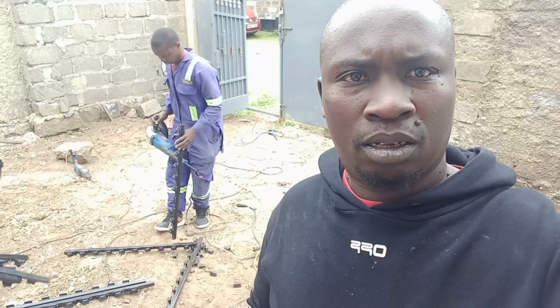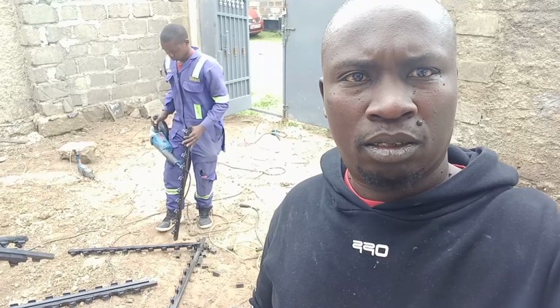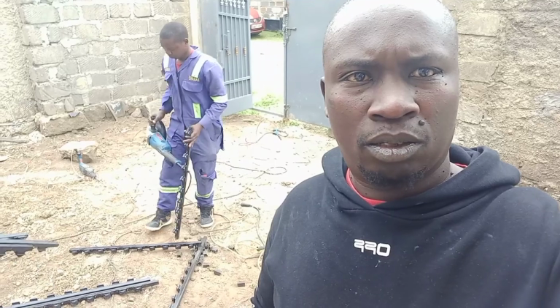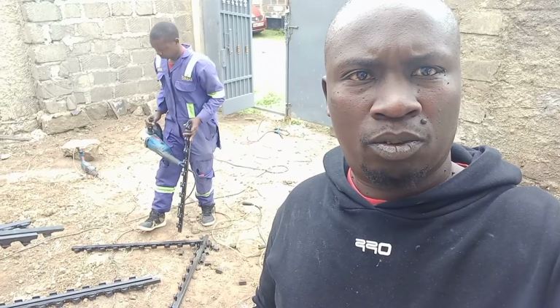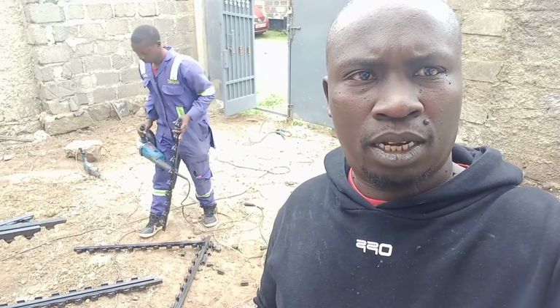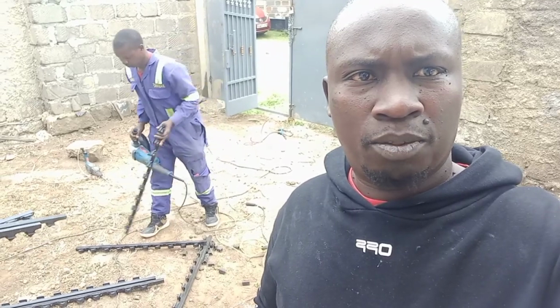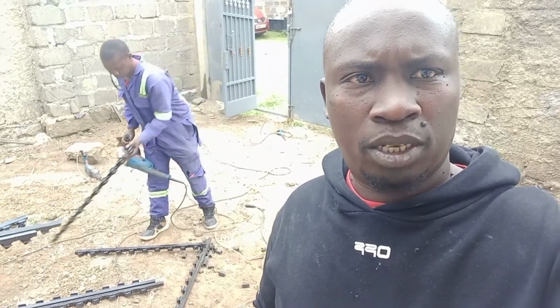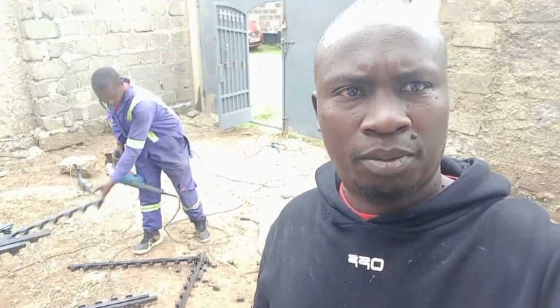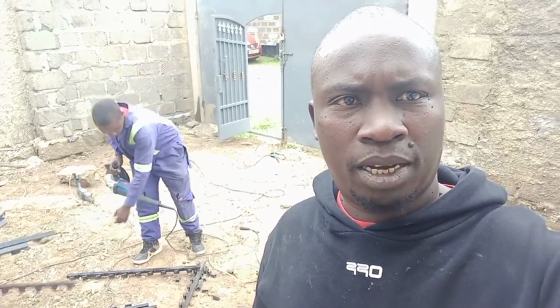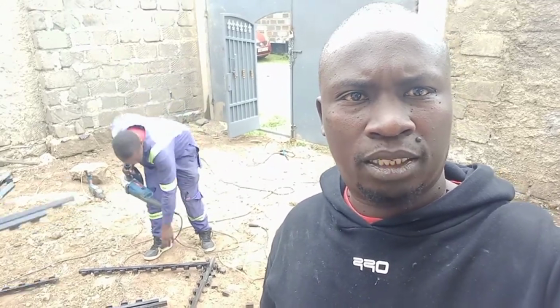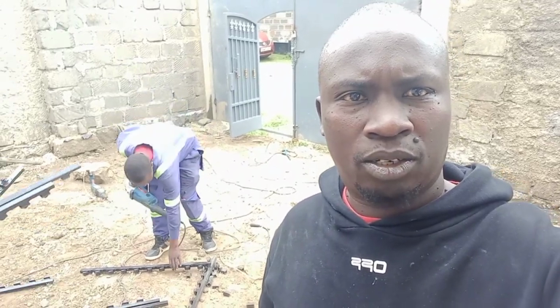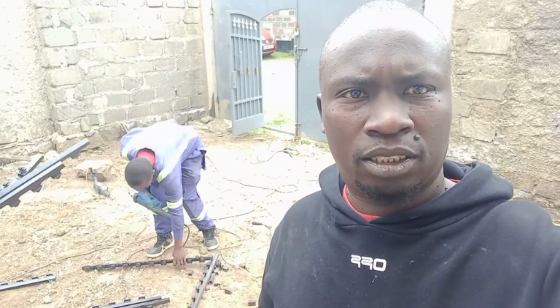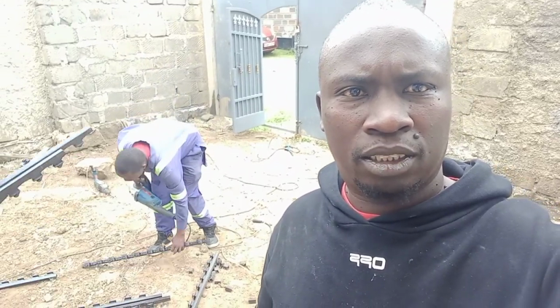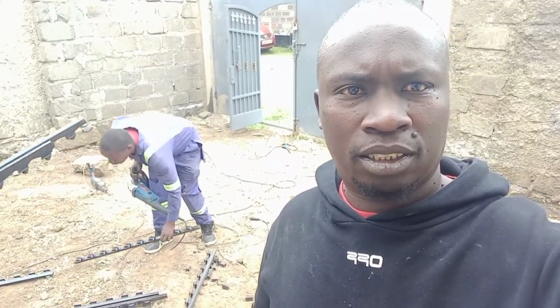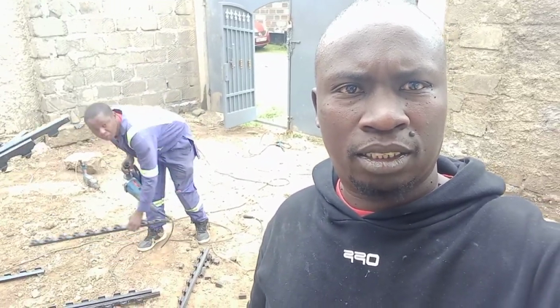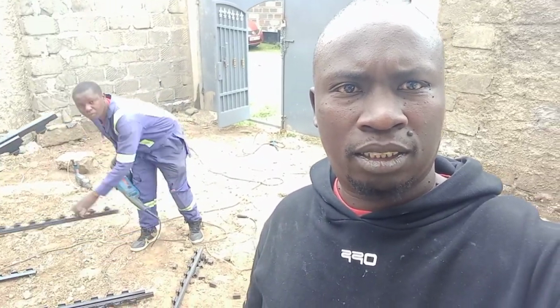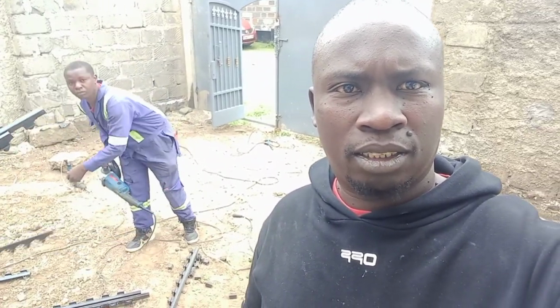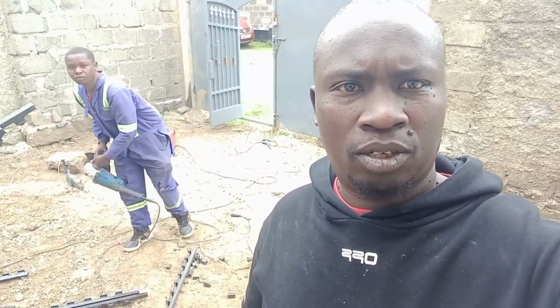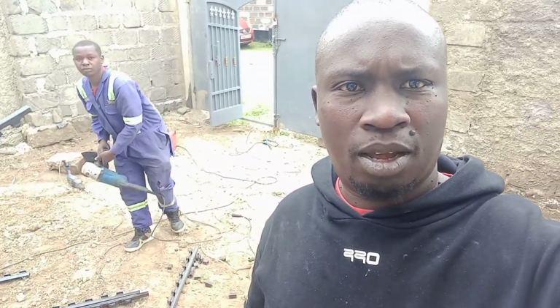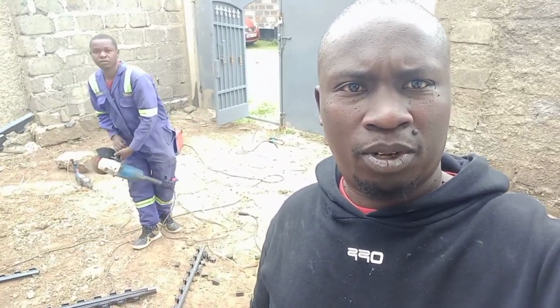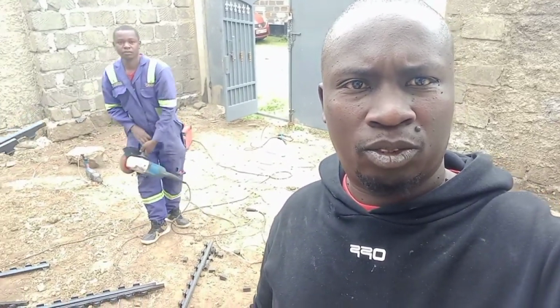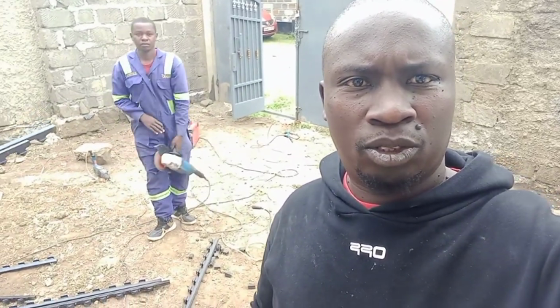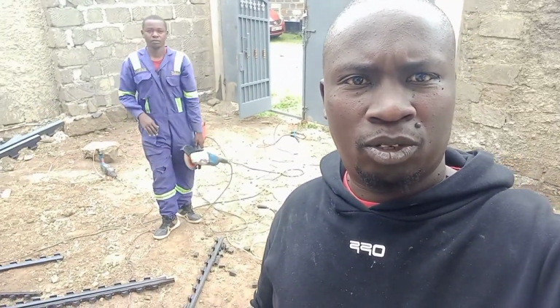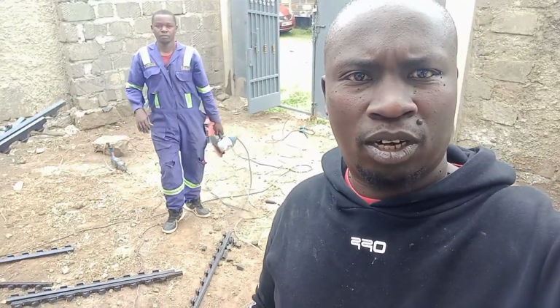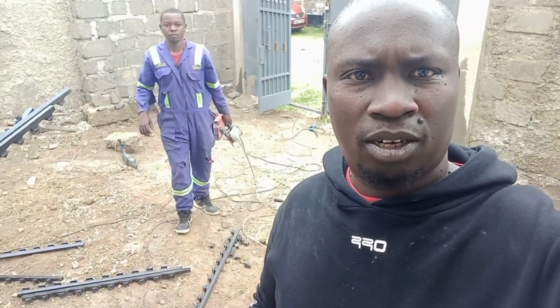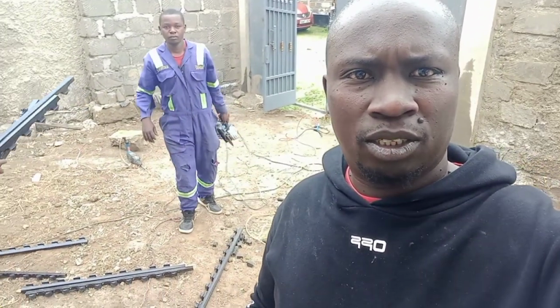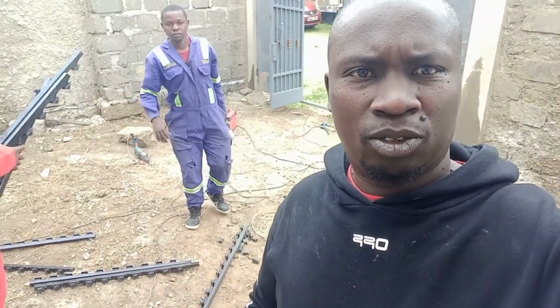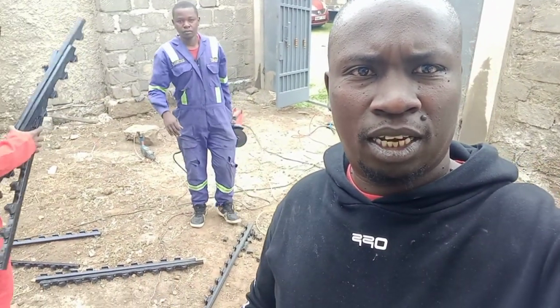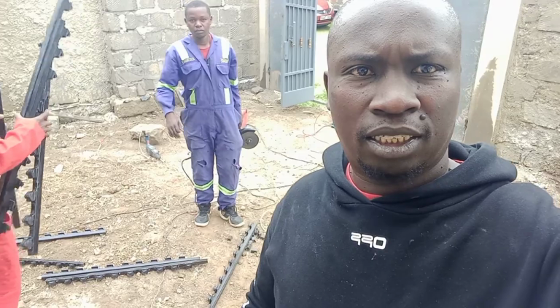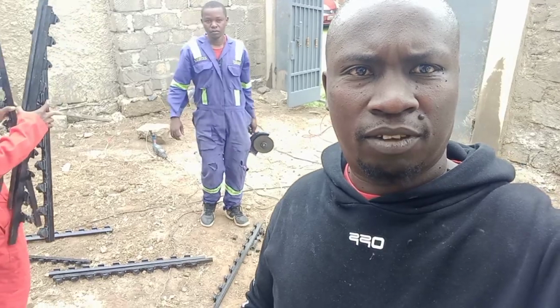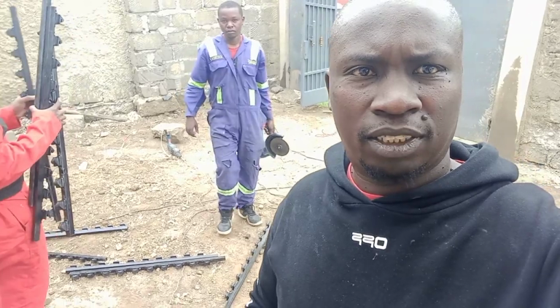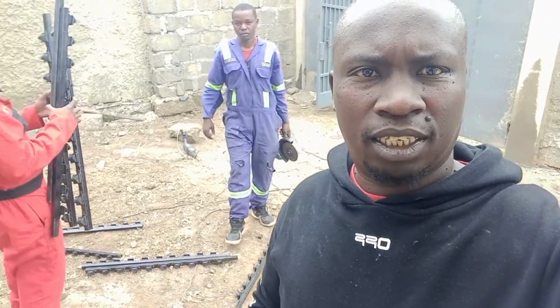Welcome to Getembe Electricals. Today I'm going to show you how we do electric fencing.